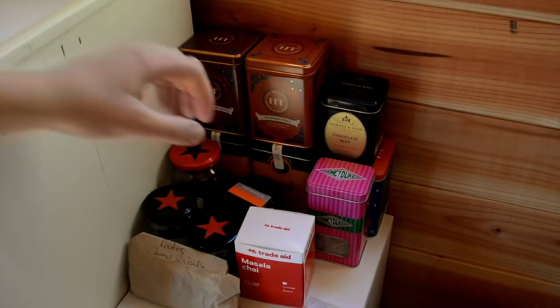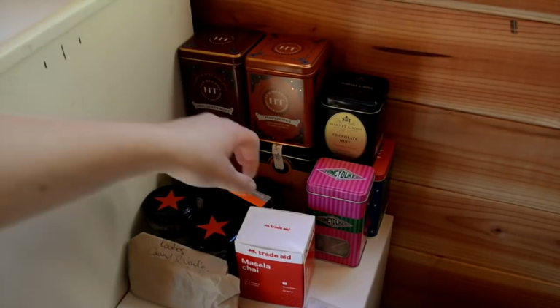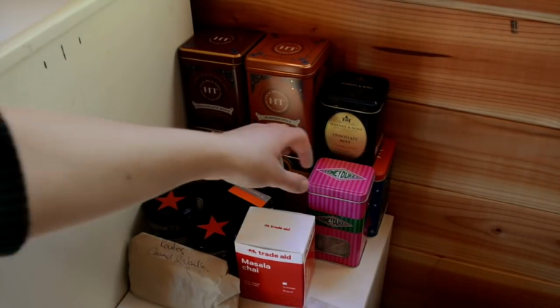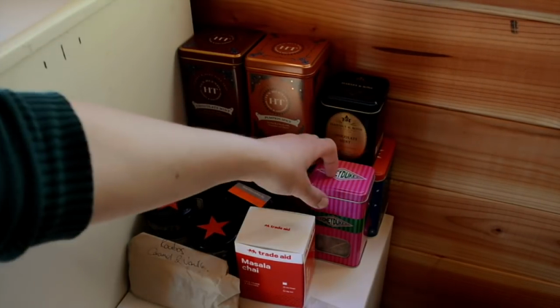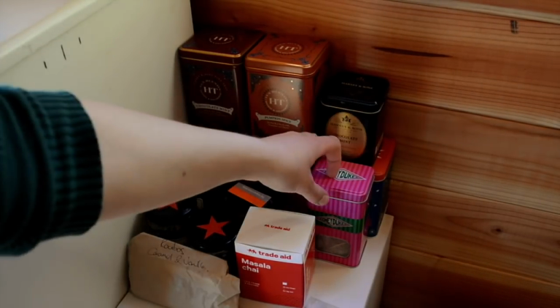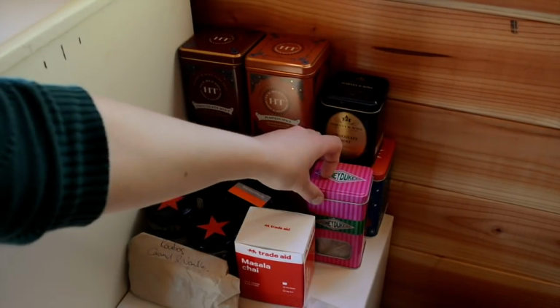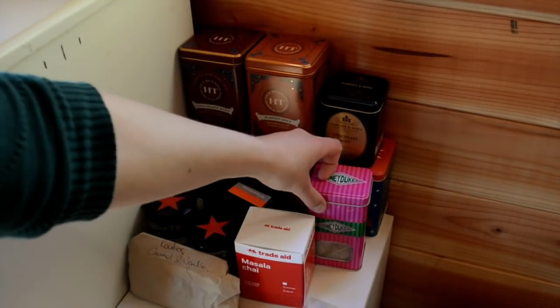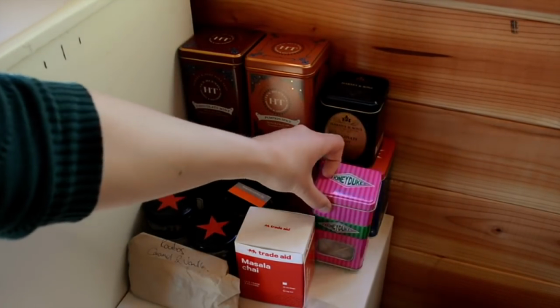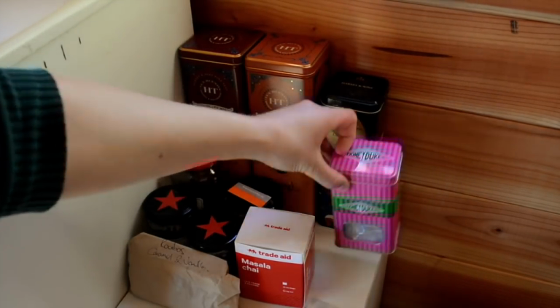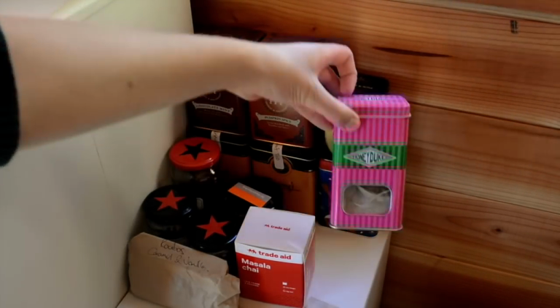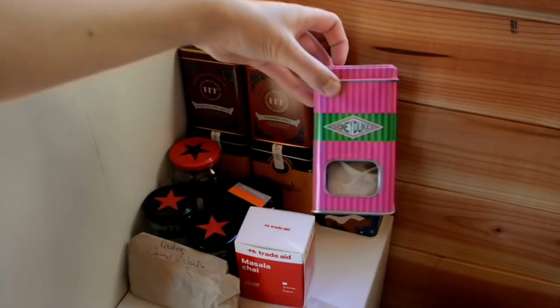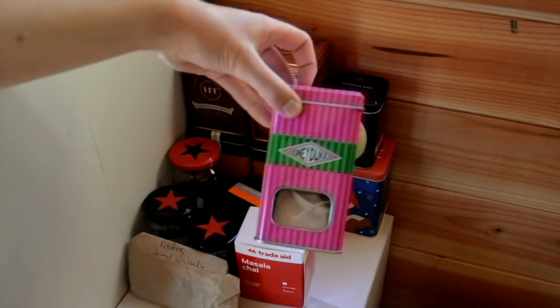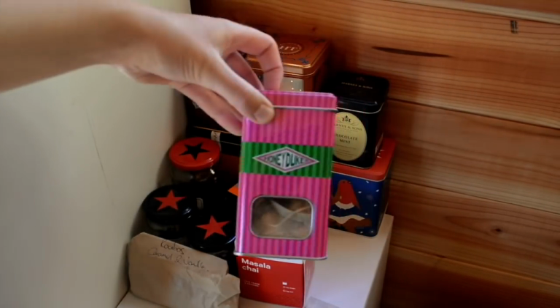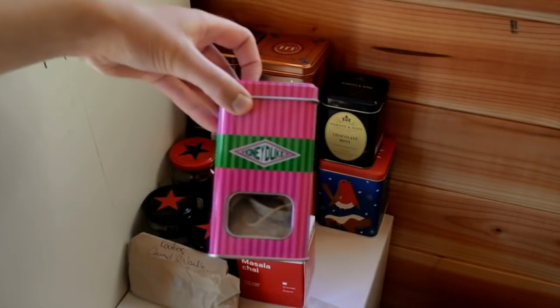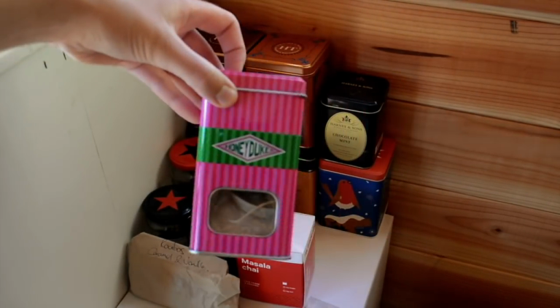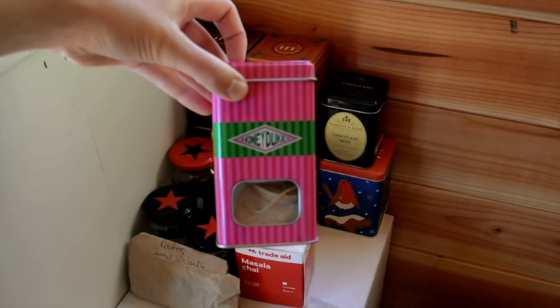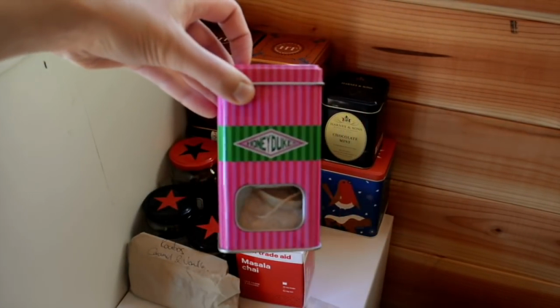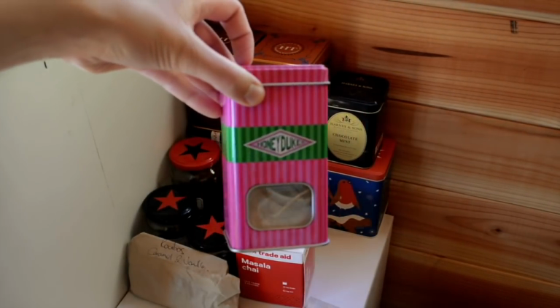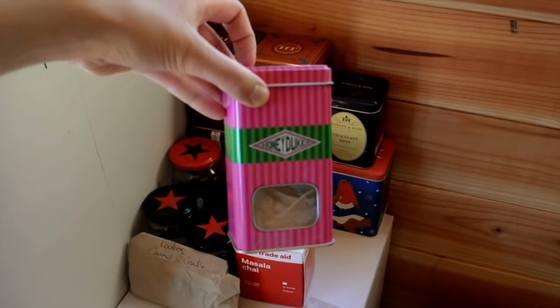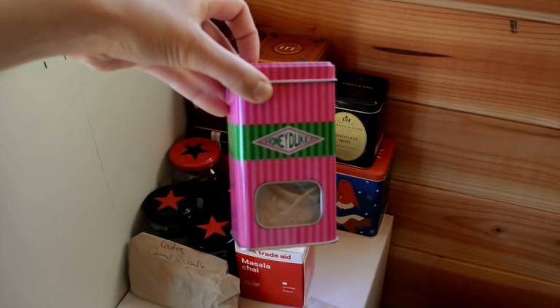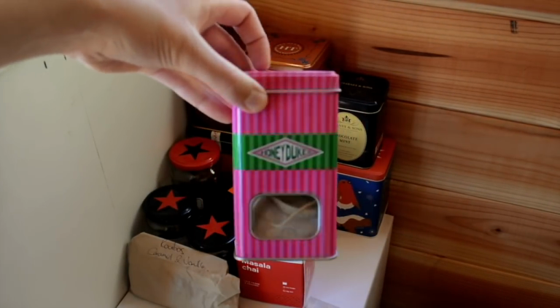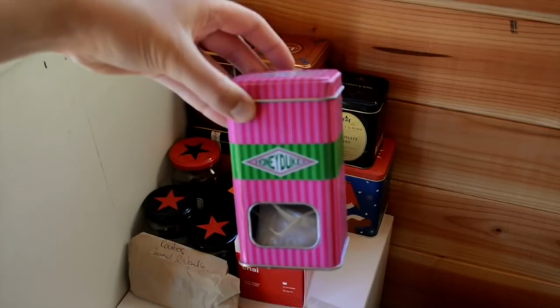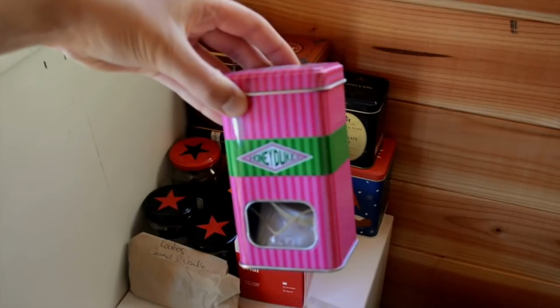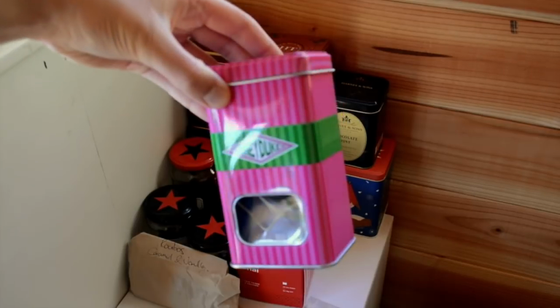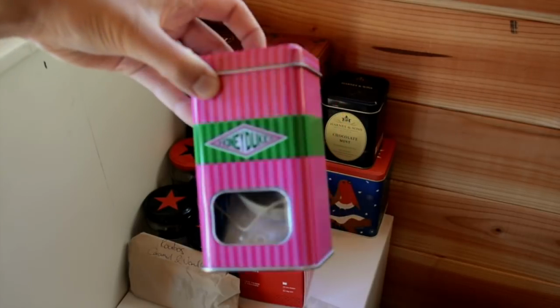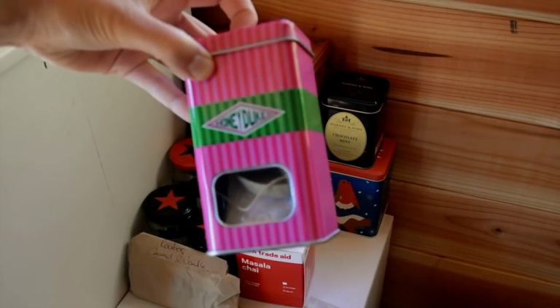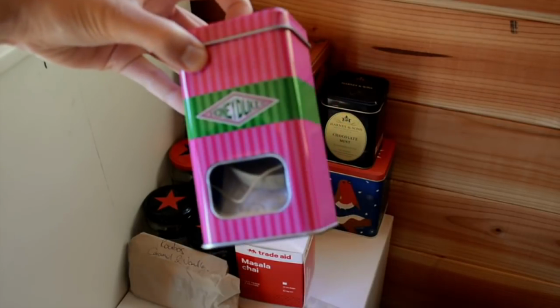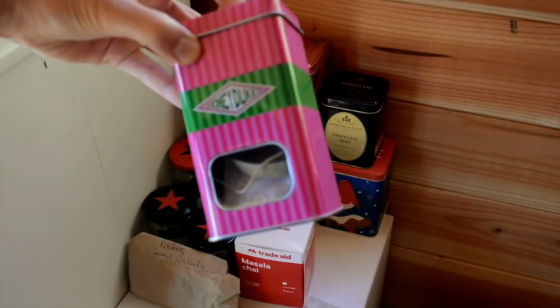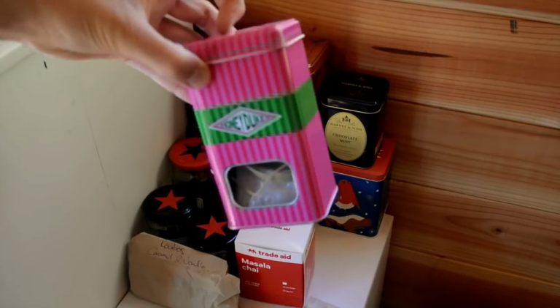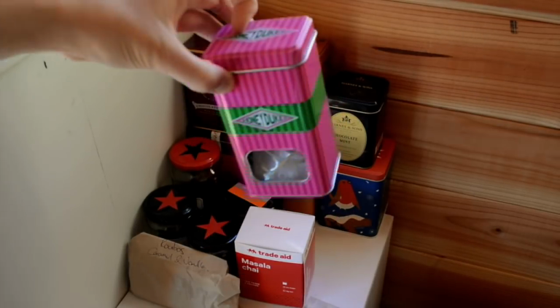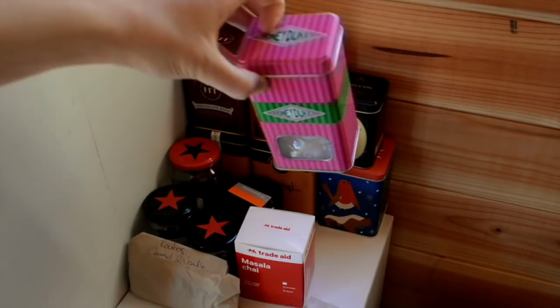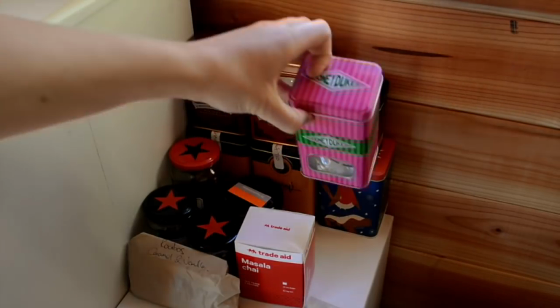There's a little honey jukes tin here which doesn't have tea in it — it has rubber bands and bits and bobs.